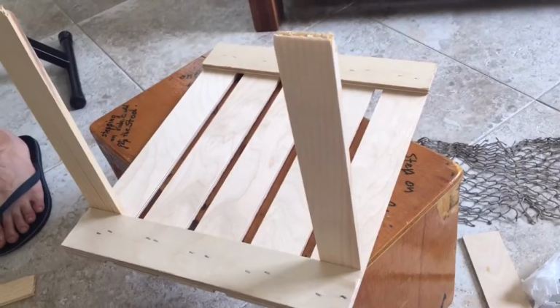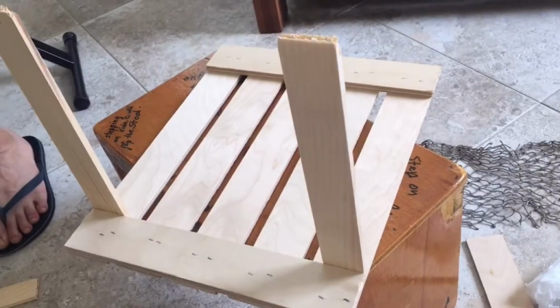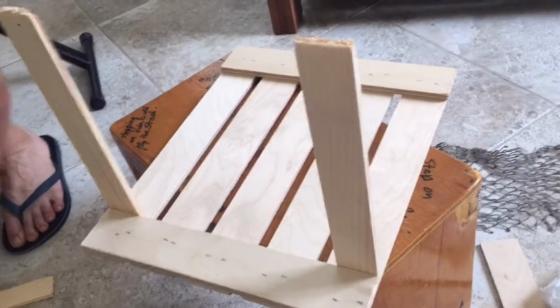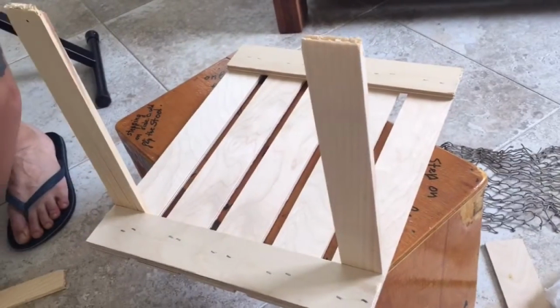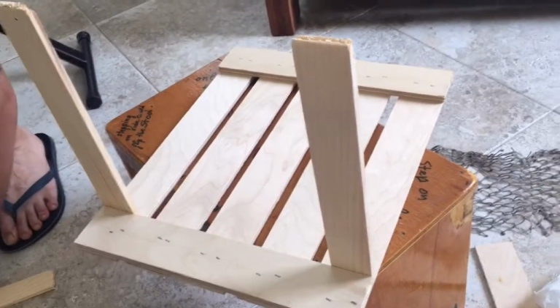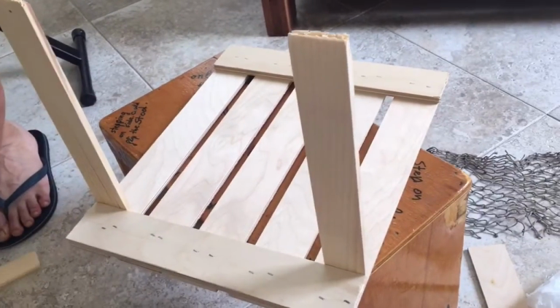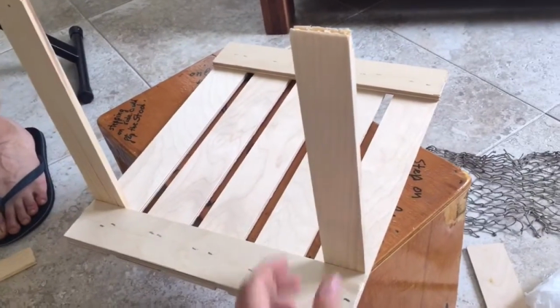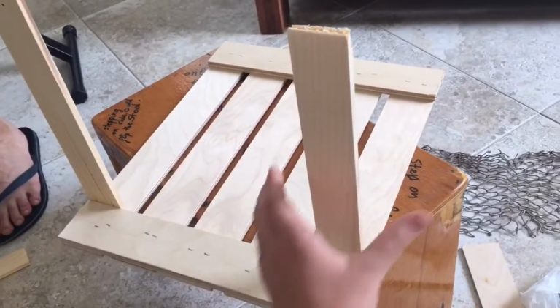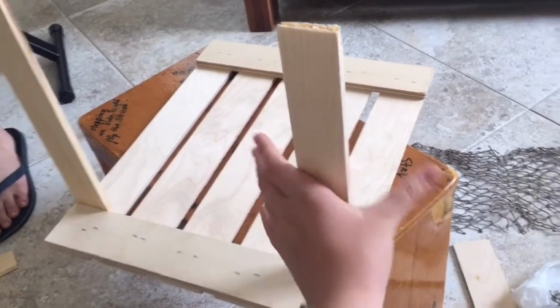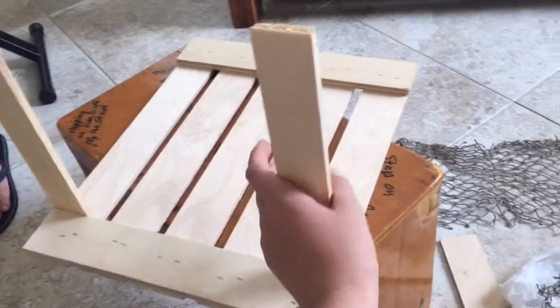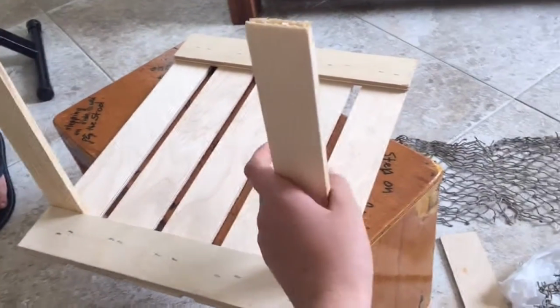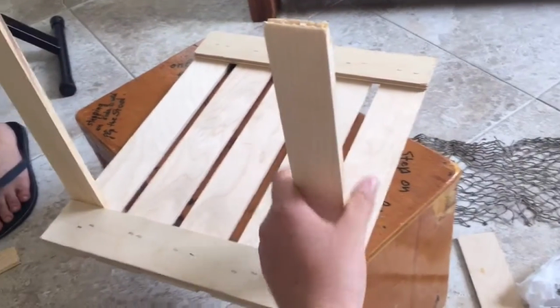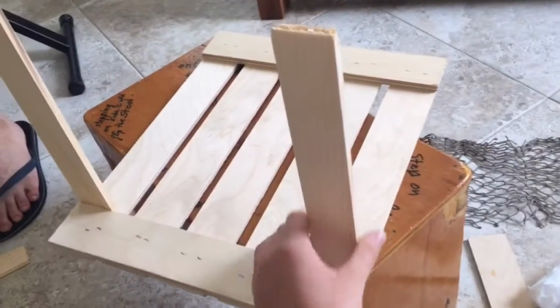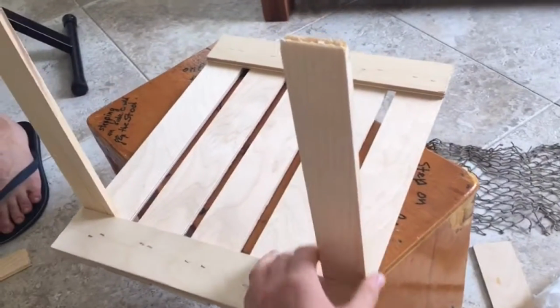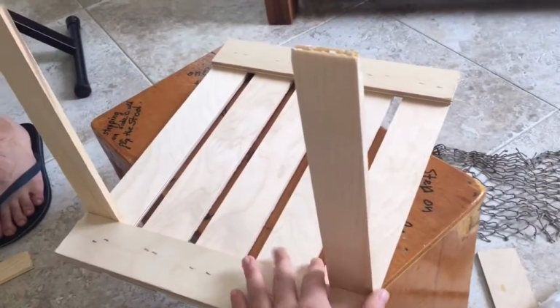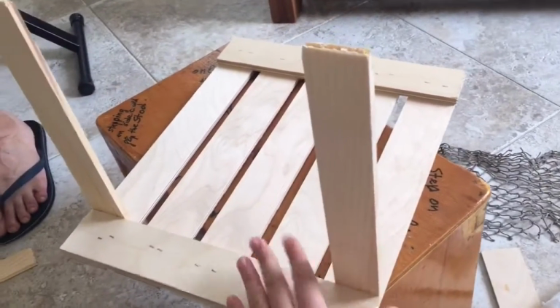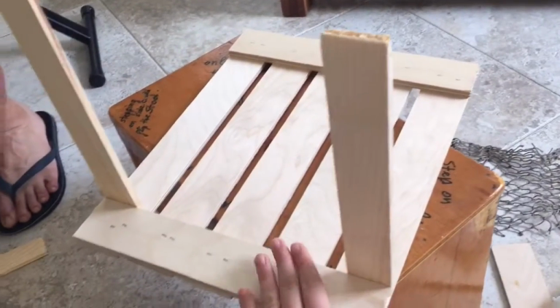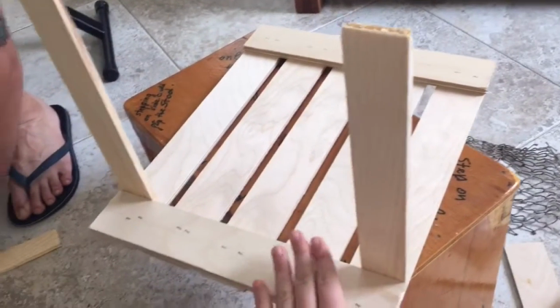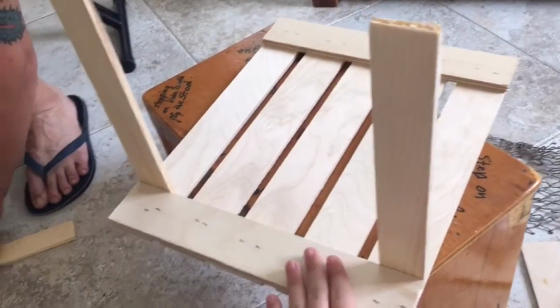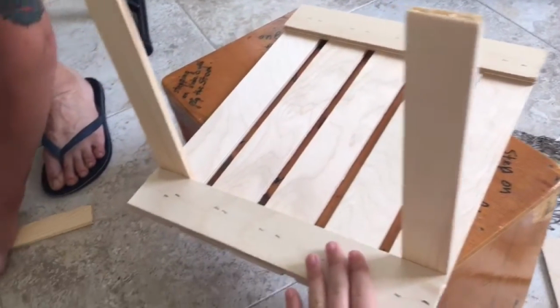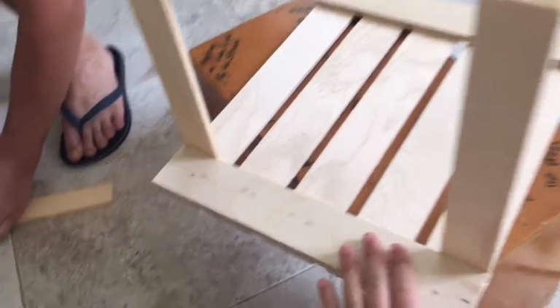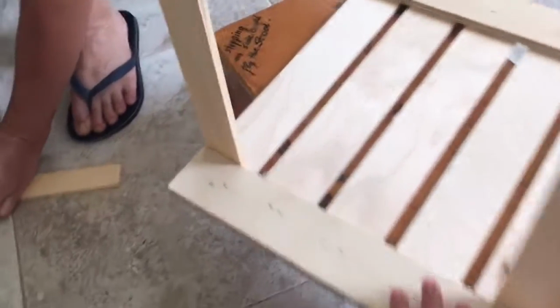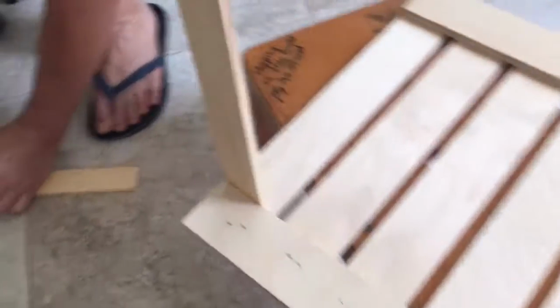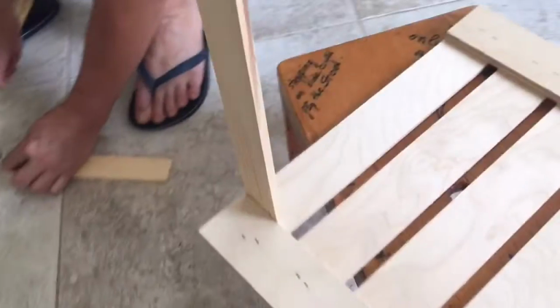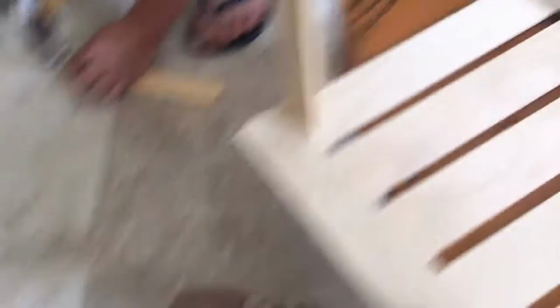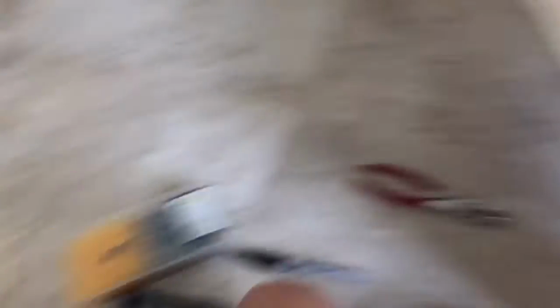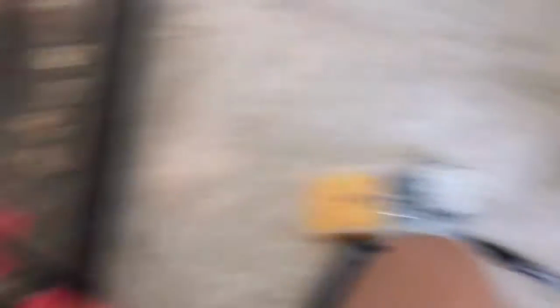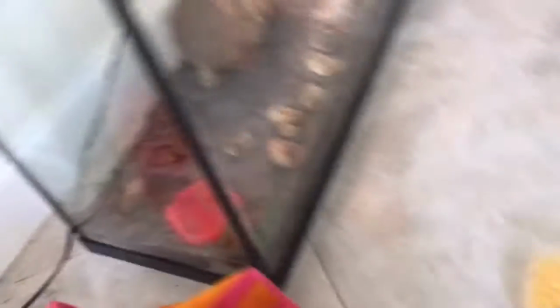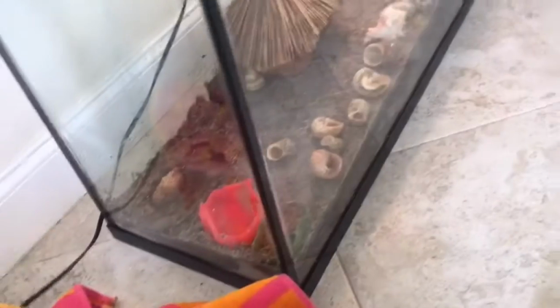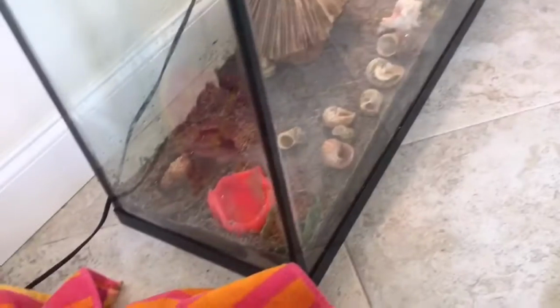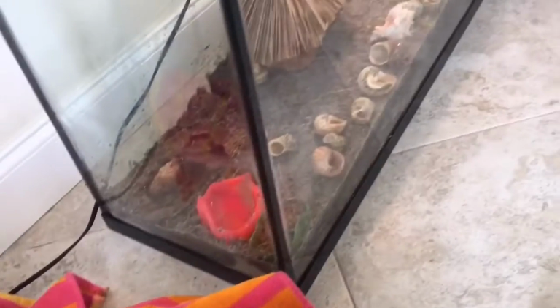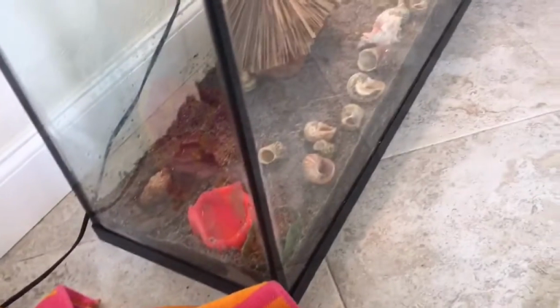We have two legs on right now, we just need to build two more and then we can put it in.